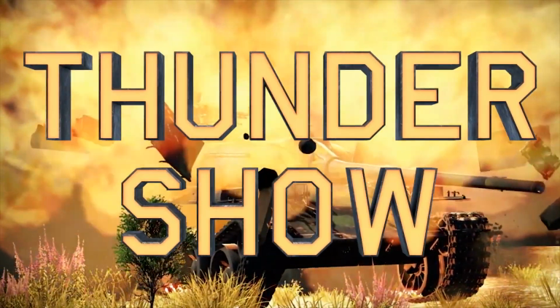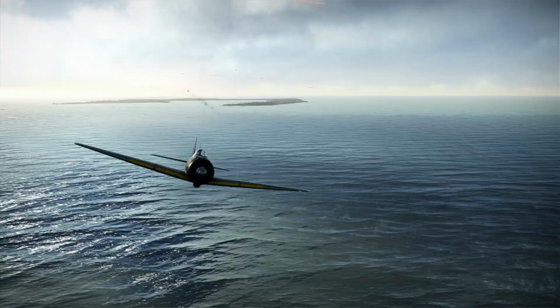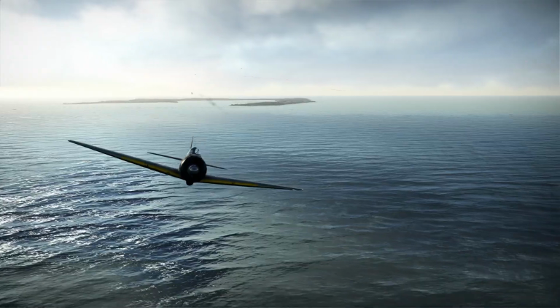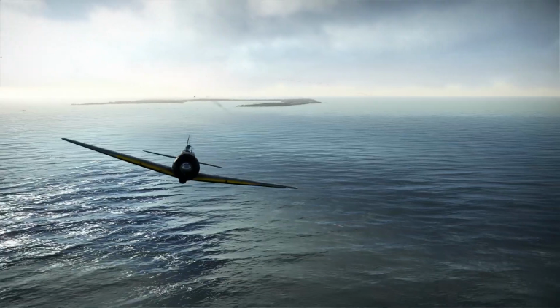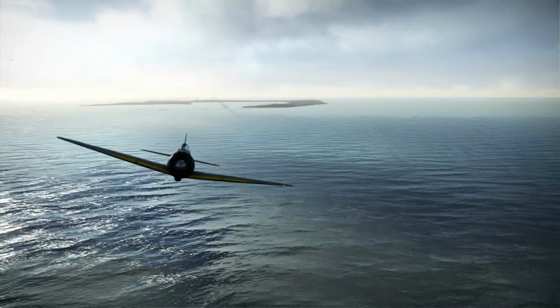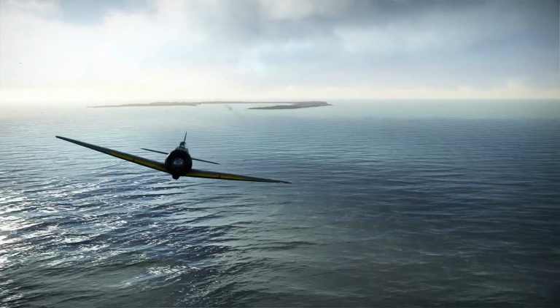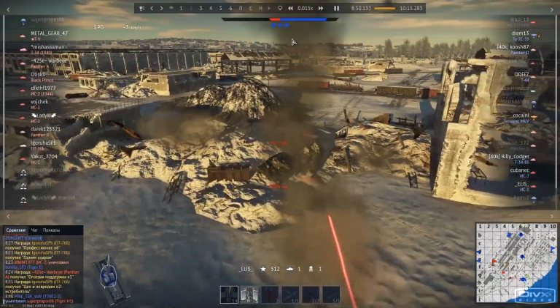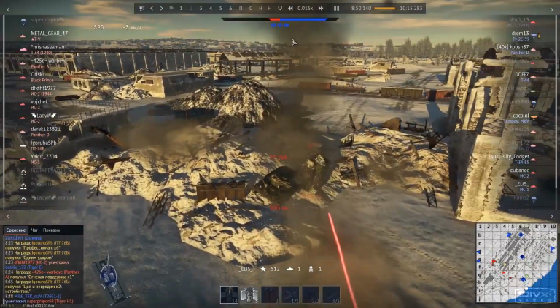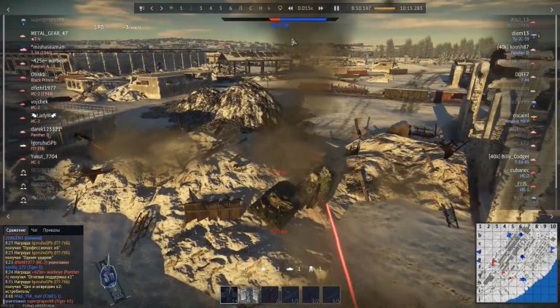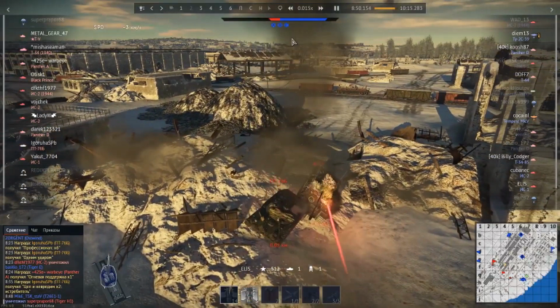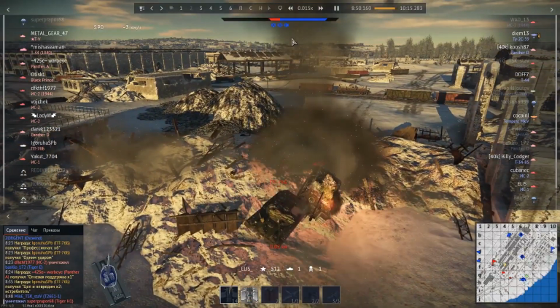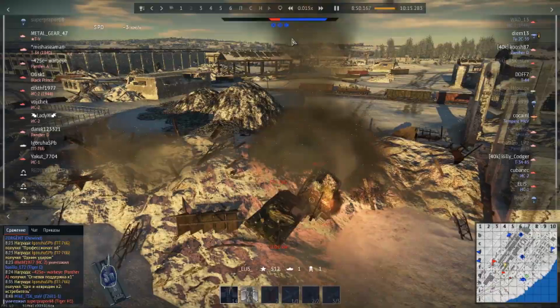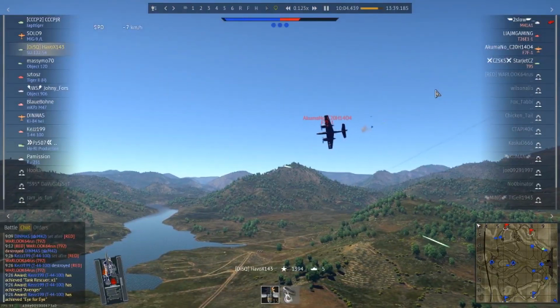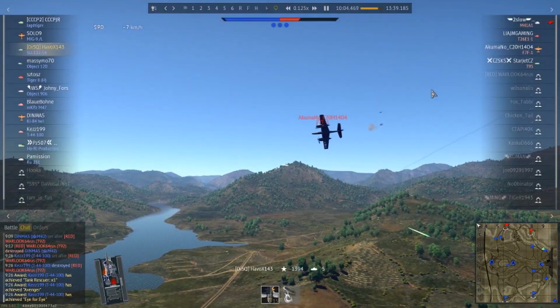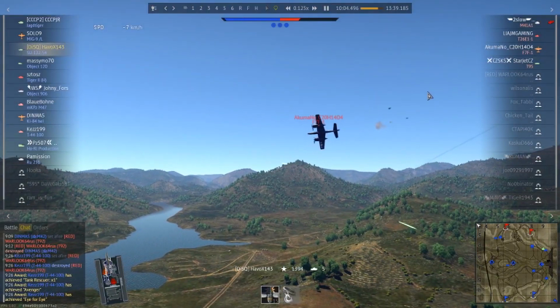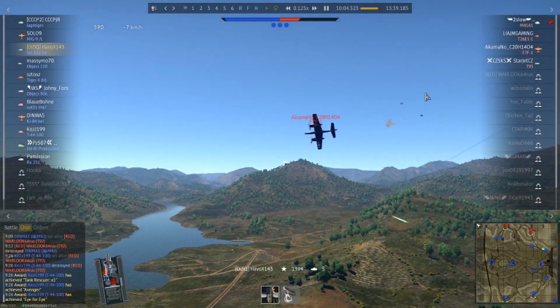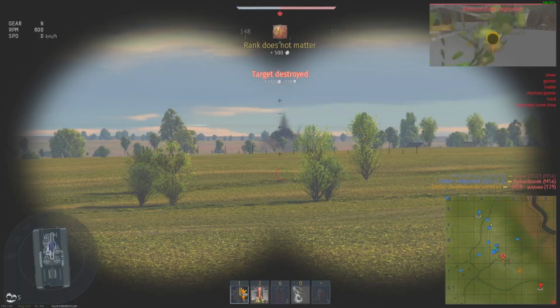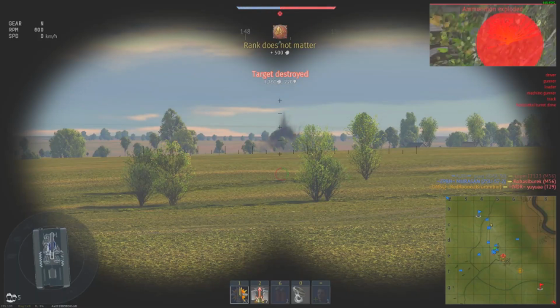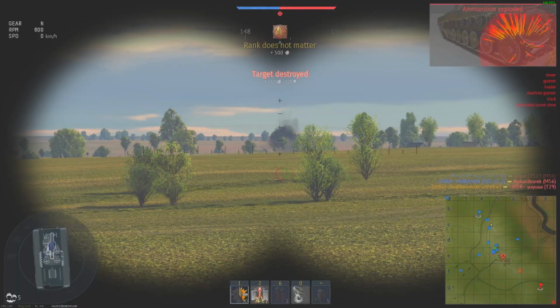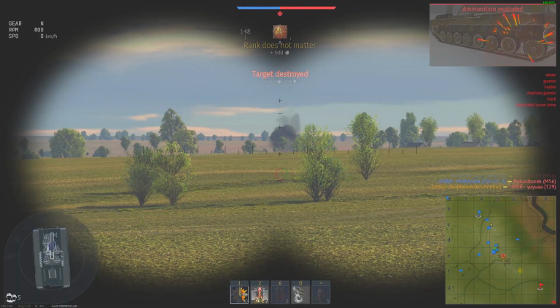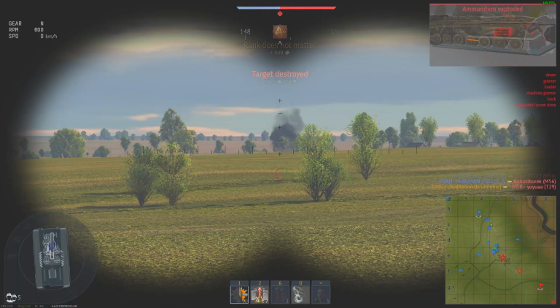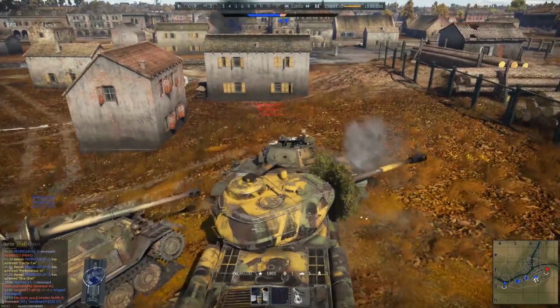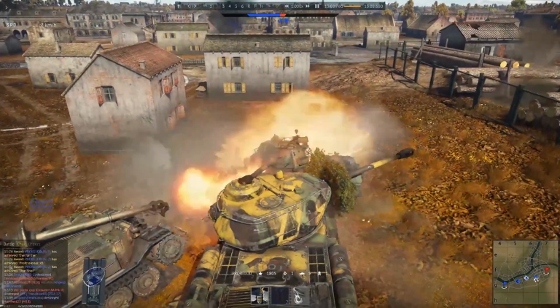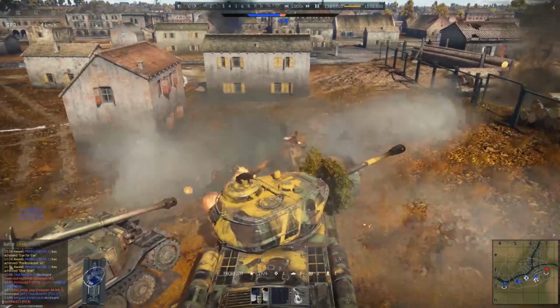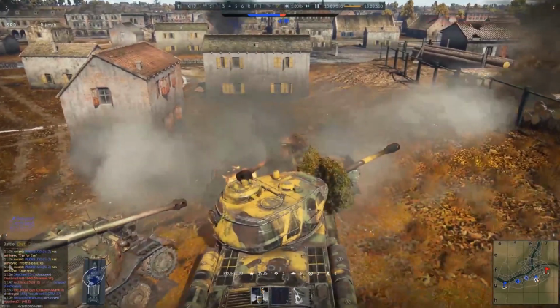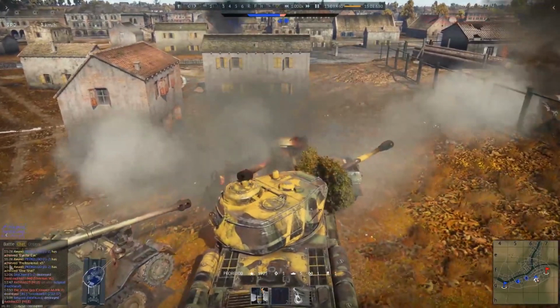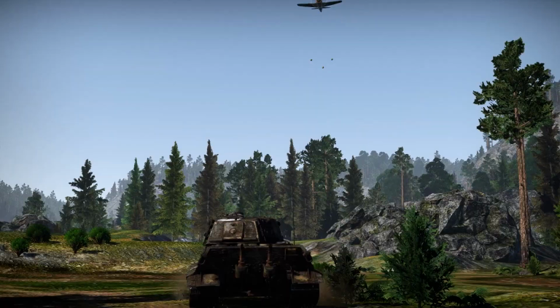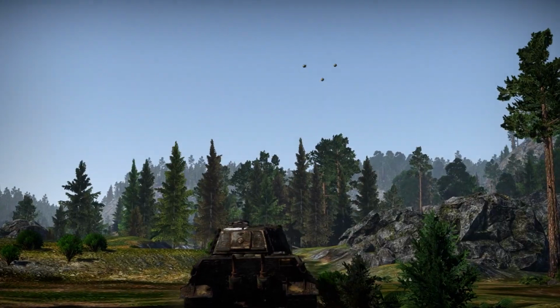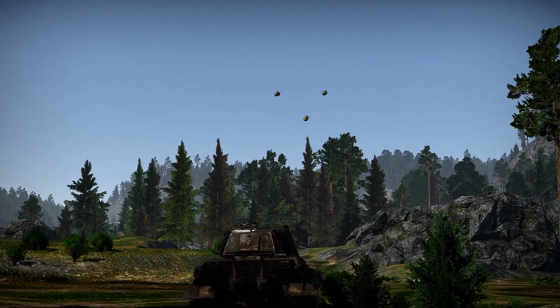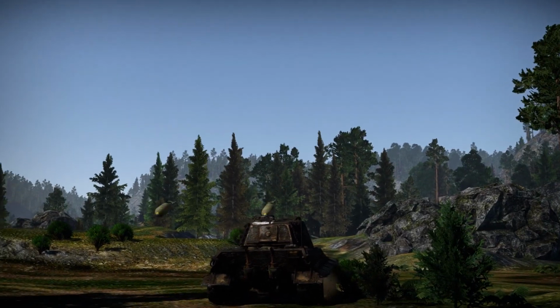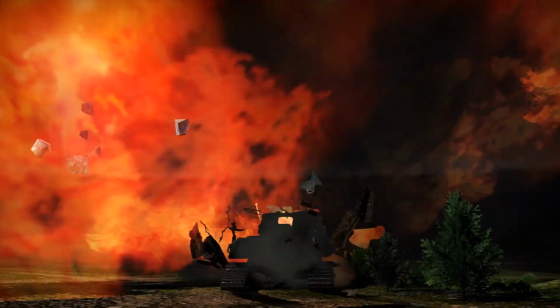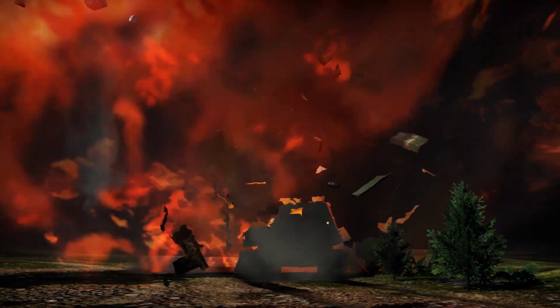In this episode: lucky type, bullseye, gunnery master, proper positioning. Welcome to Thunder Show!